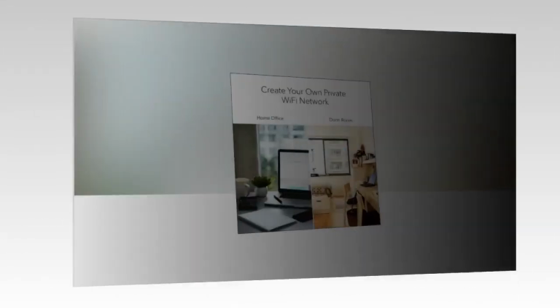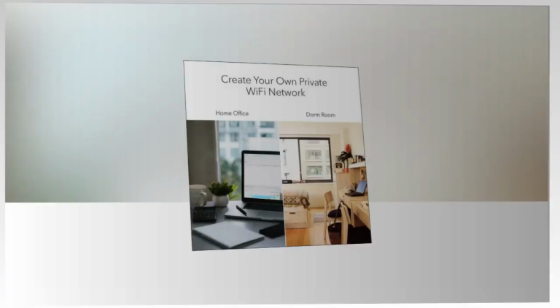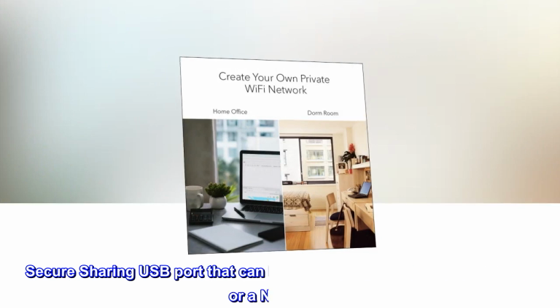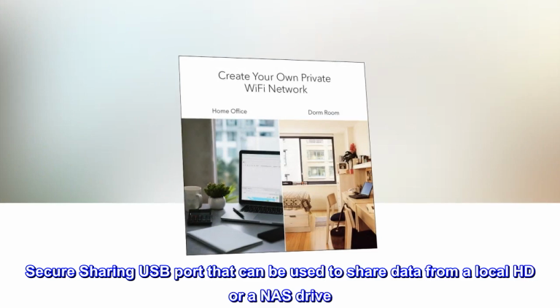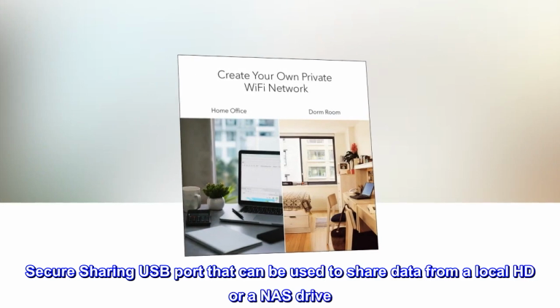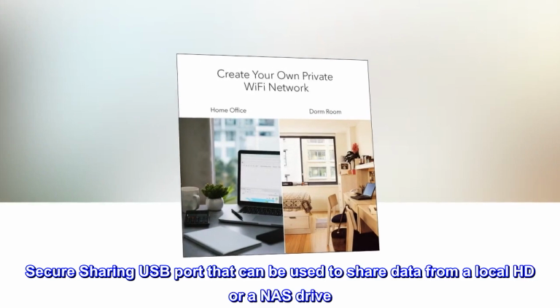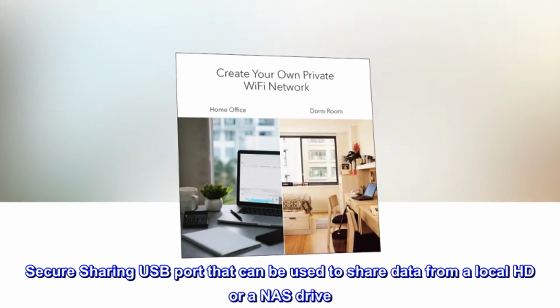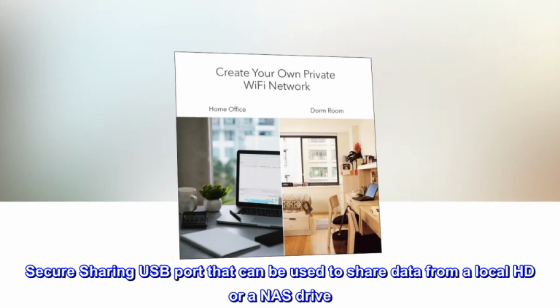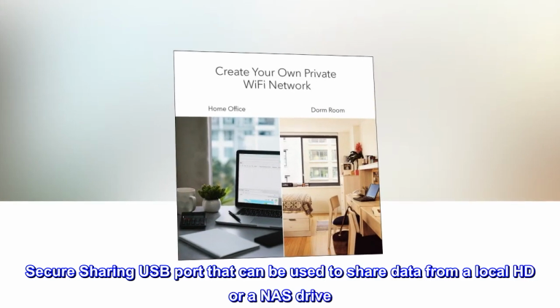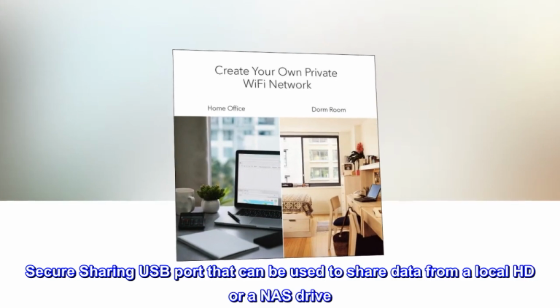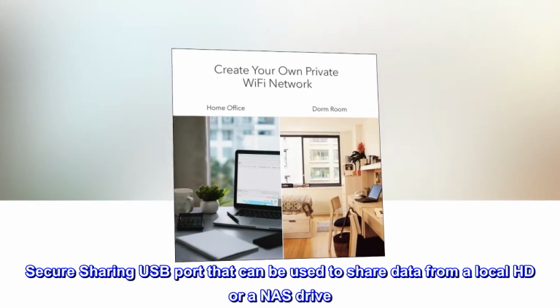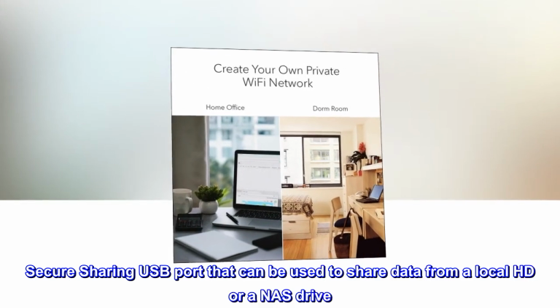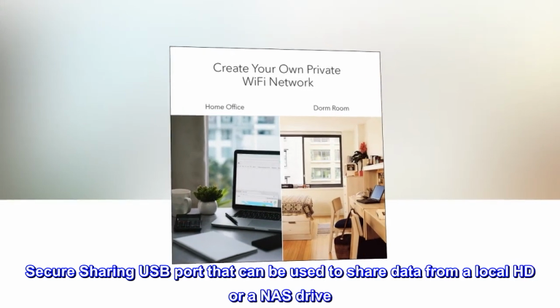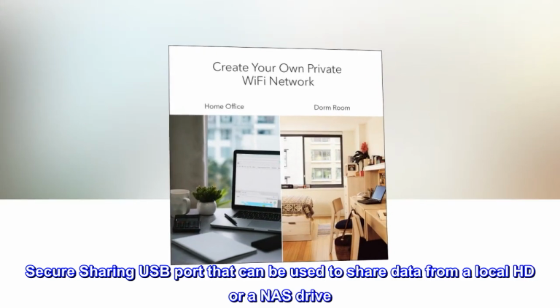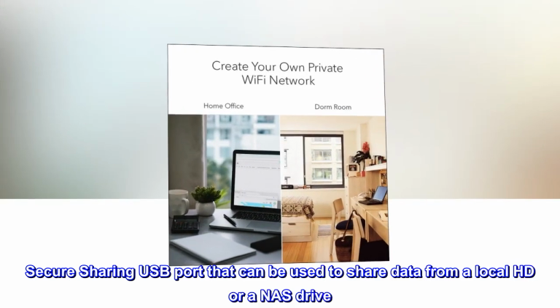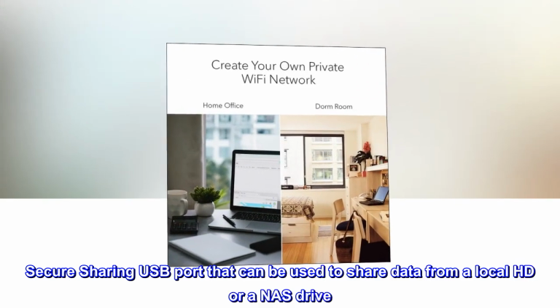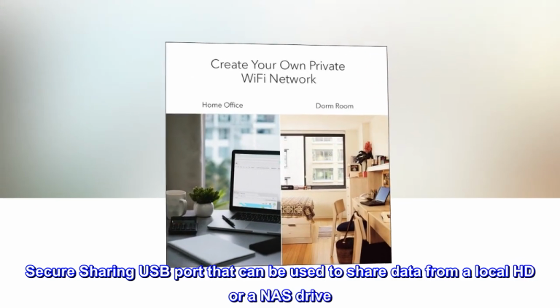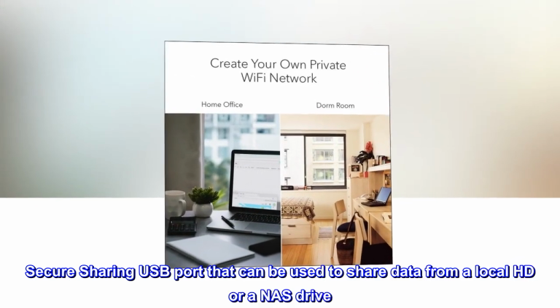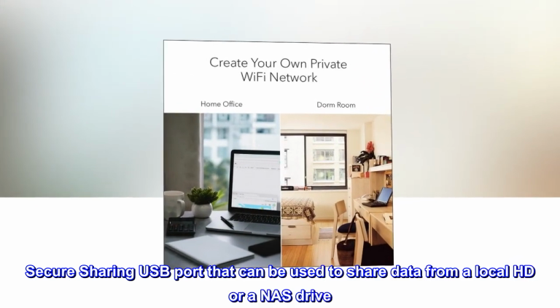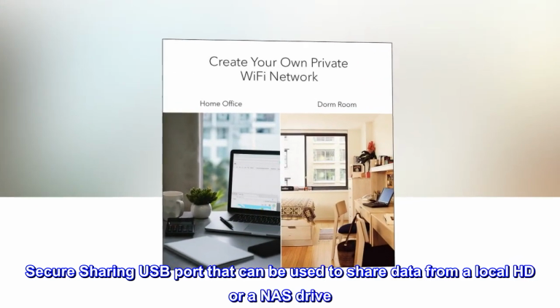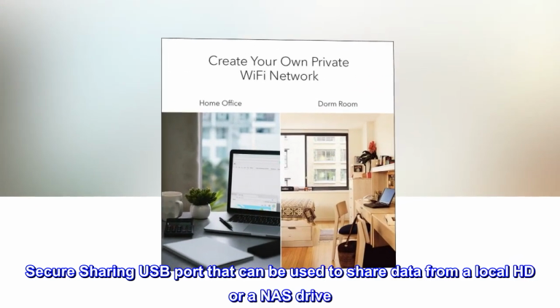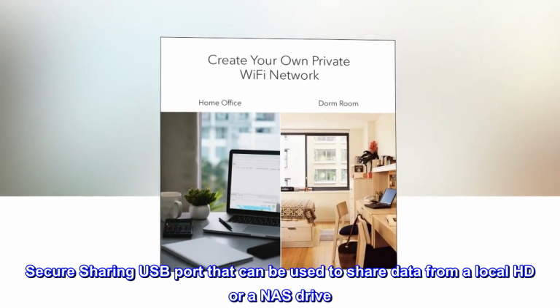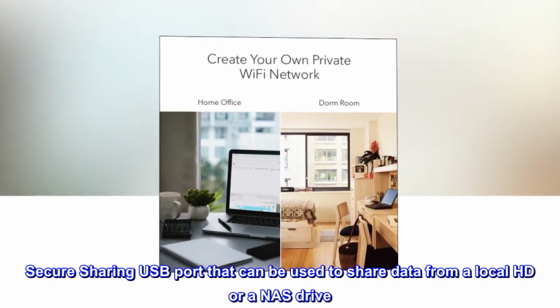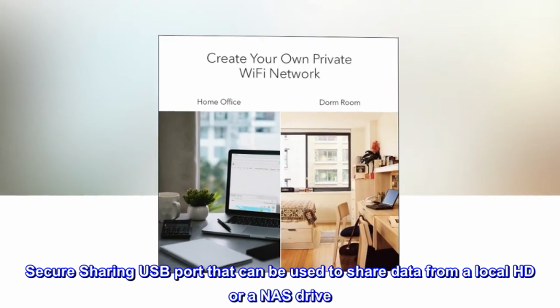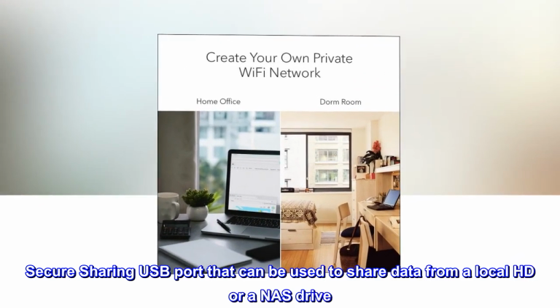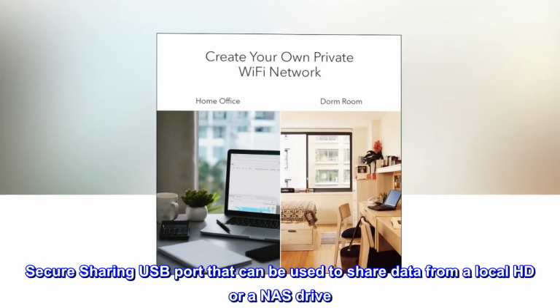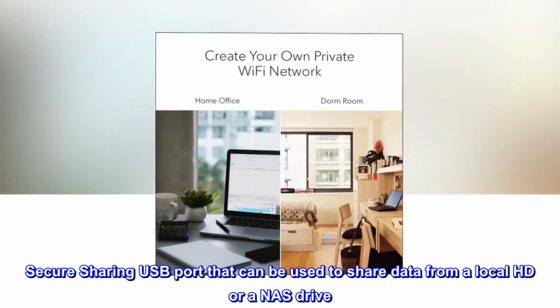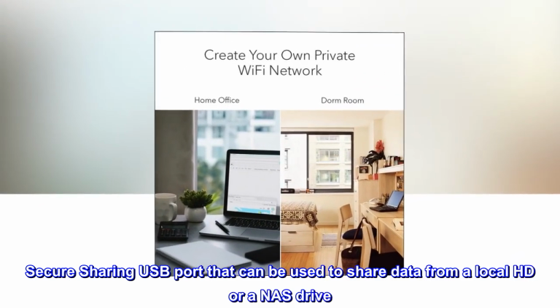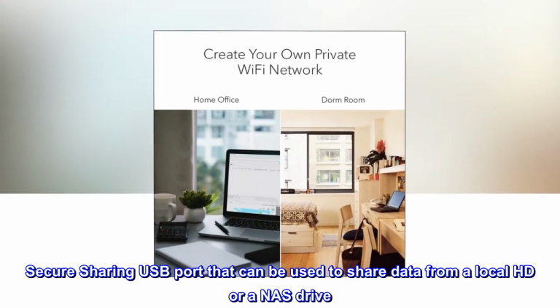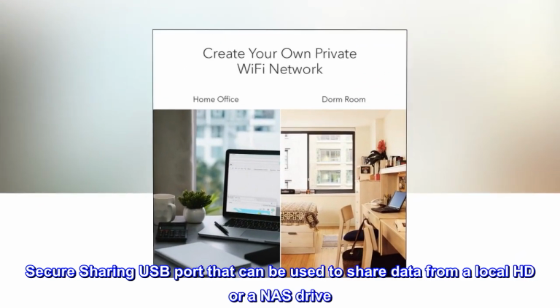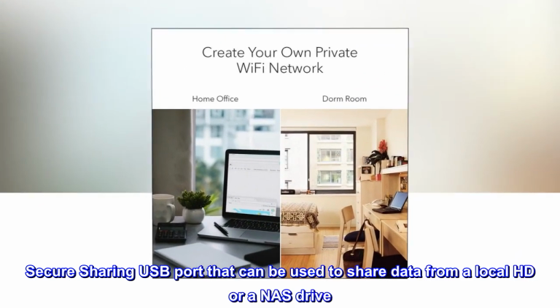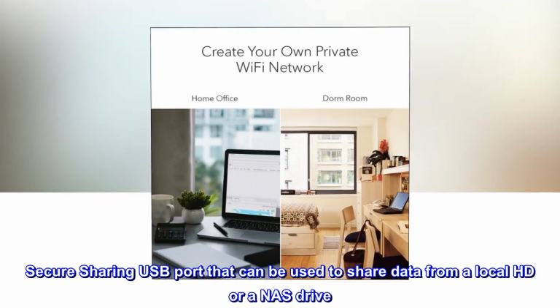Secure sharing: USB port that can be used to share data from a local HD or a NAS drive.